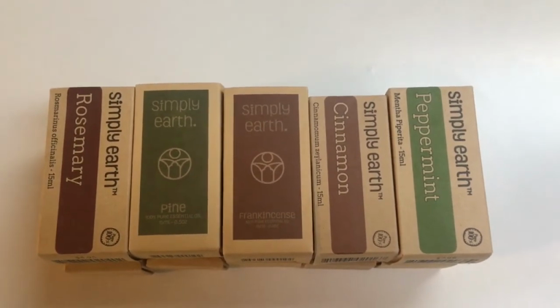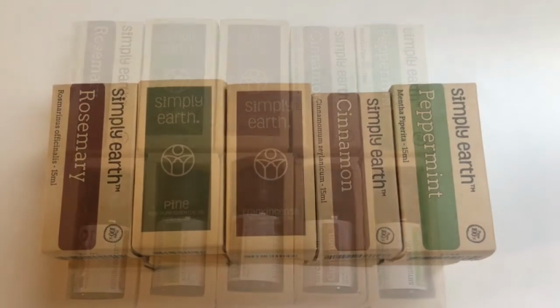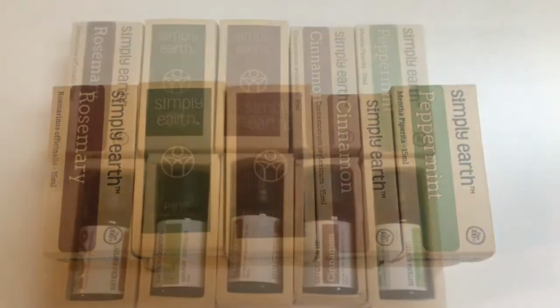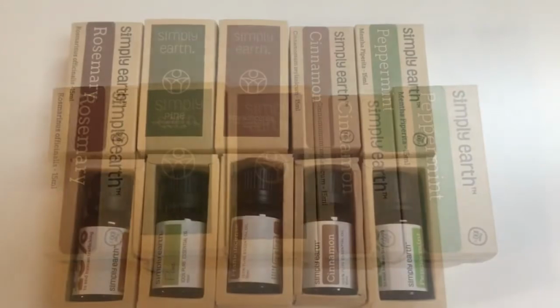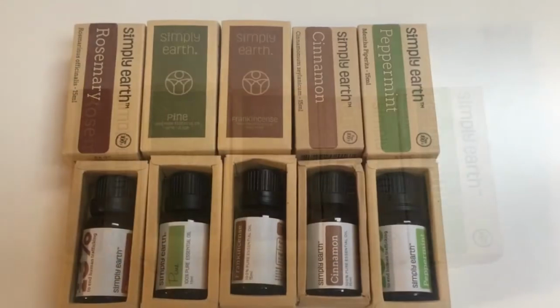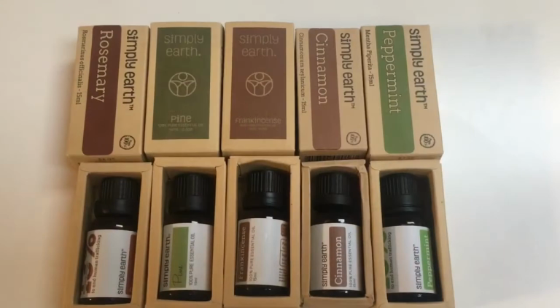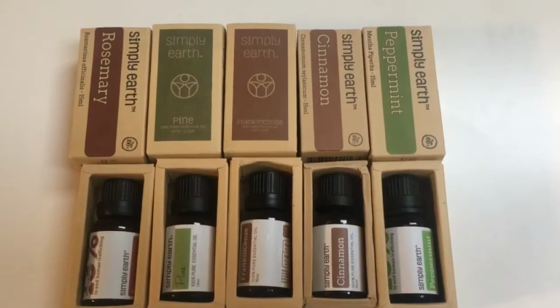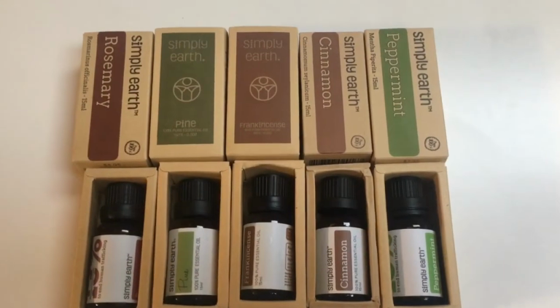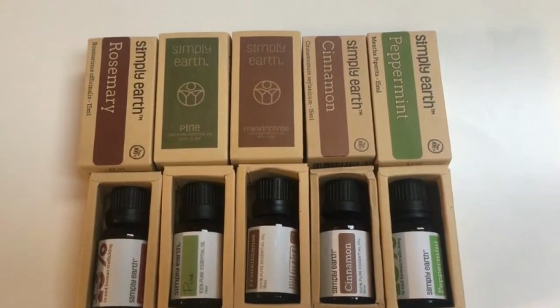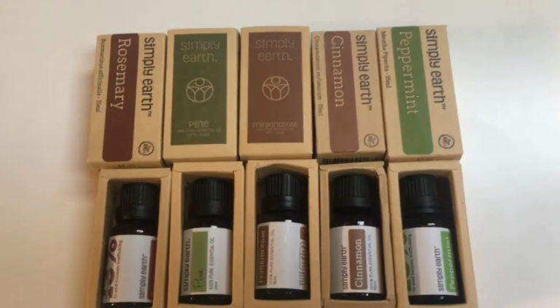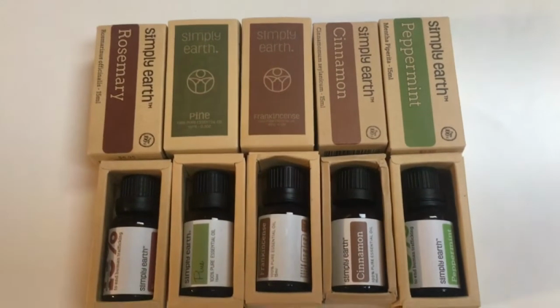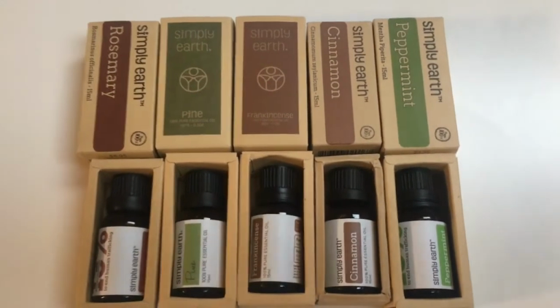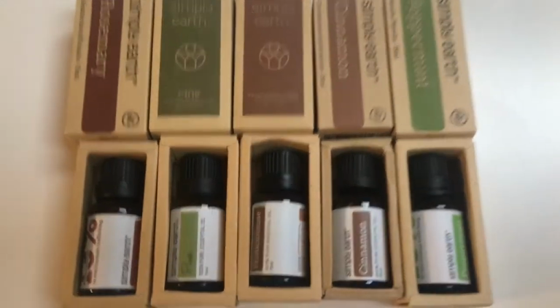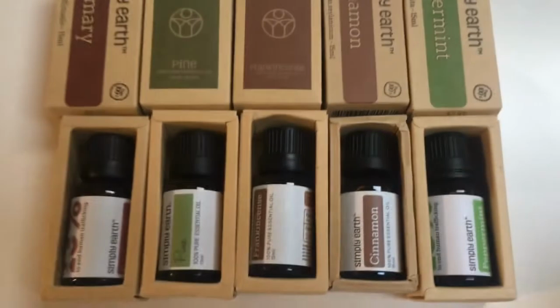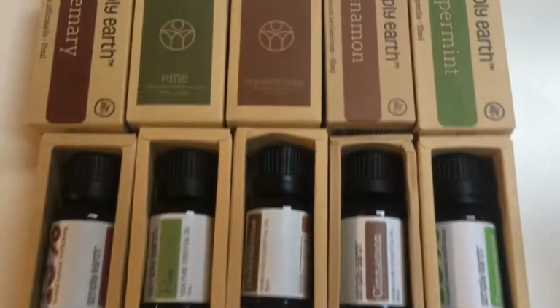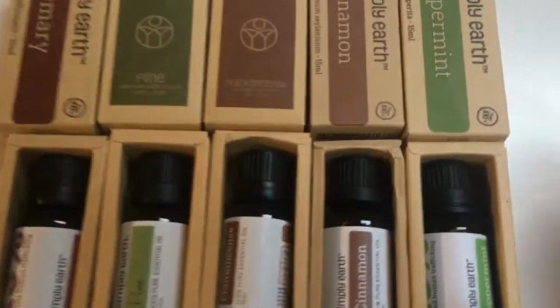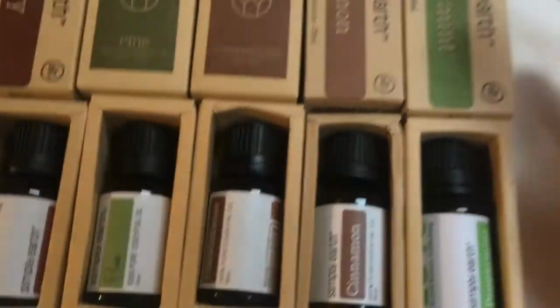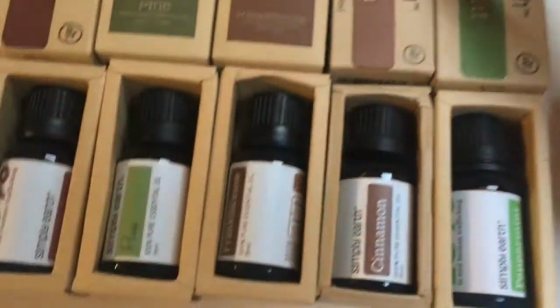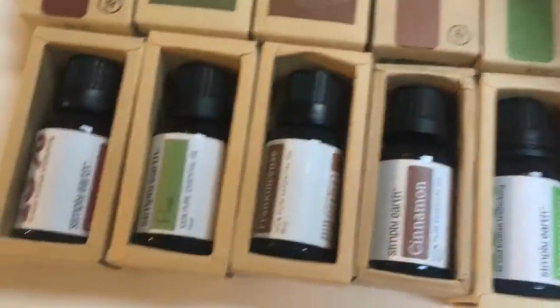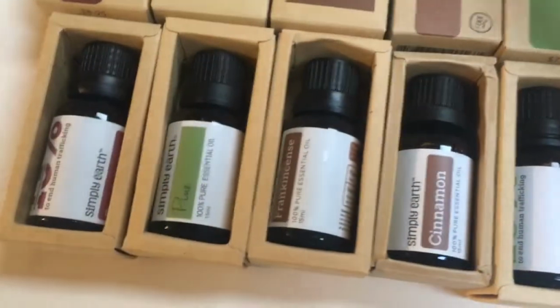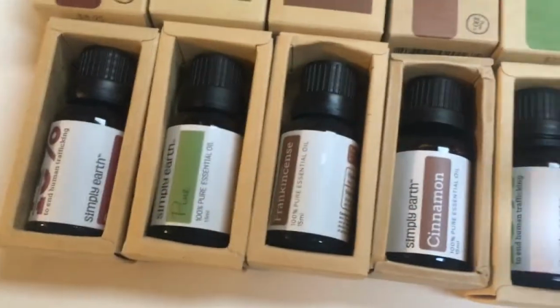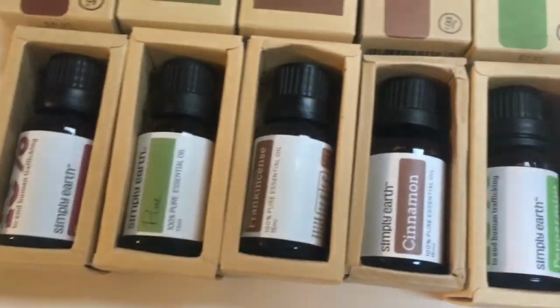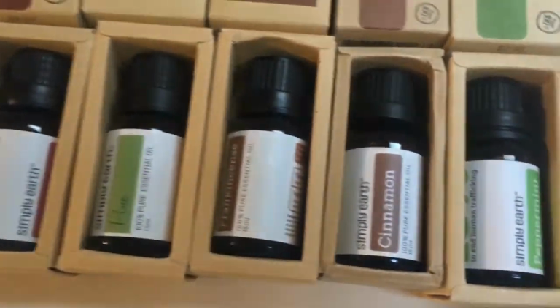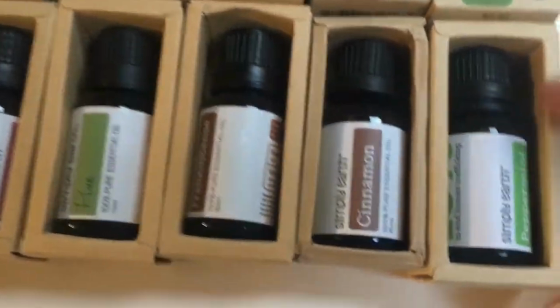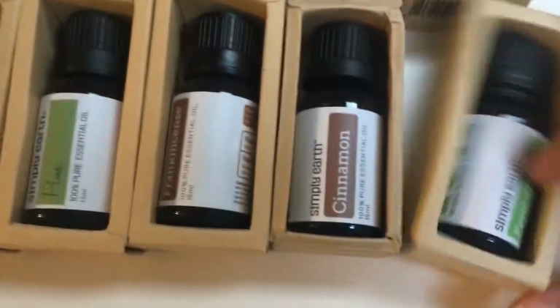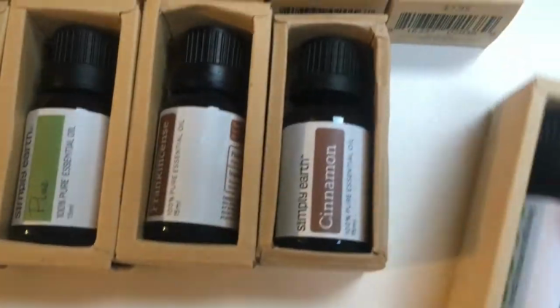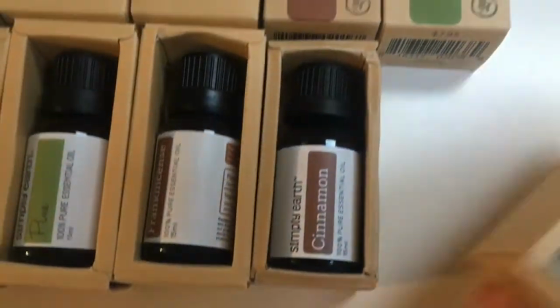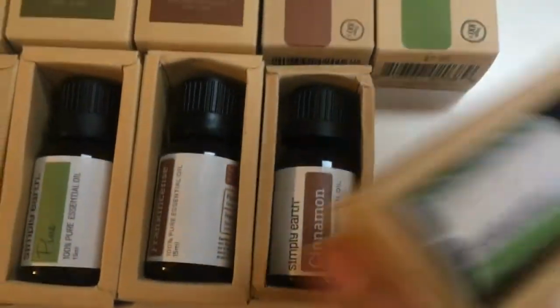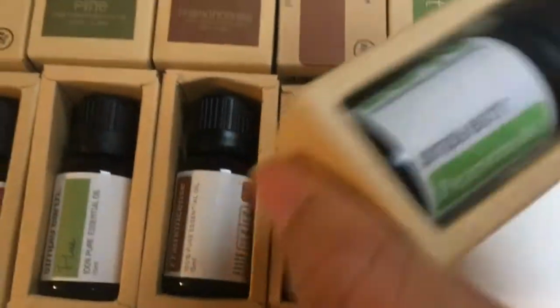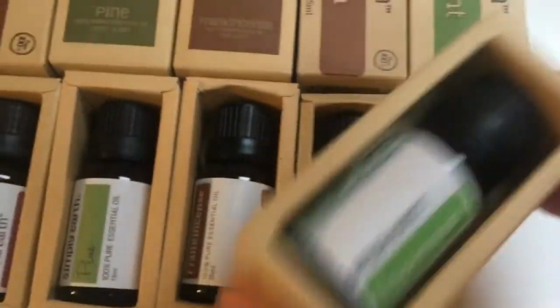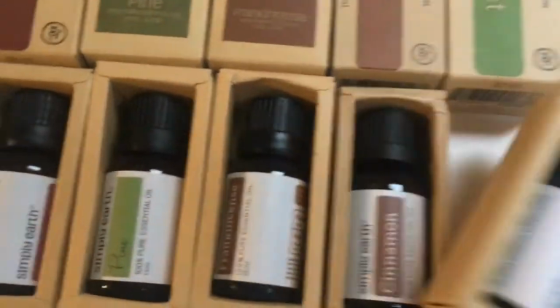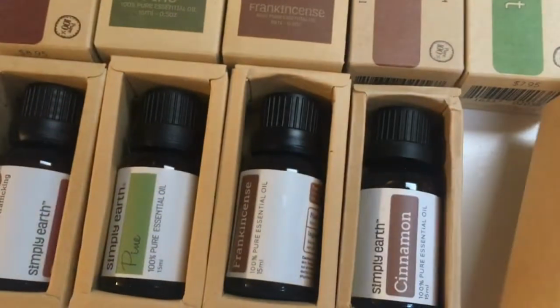To start off I really like the packaging and I really like the way that it just slides in and out. I just love the way they come.